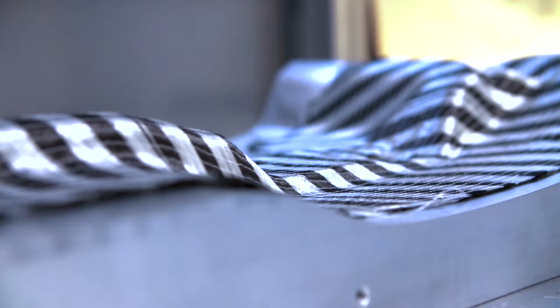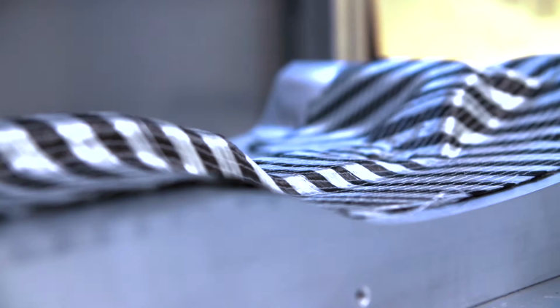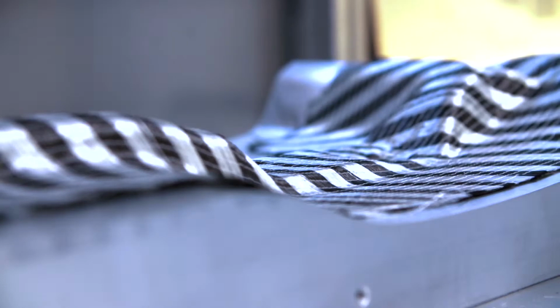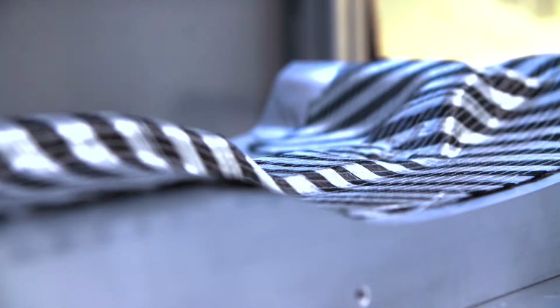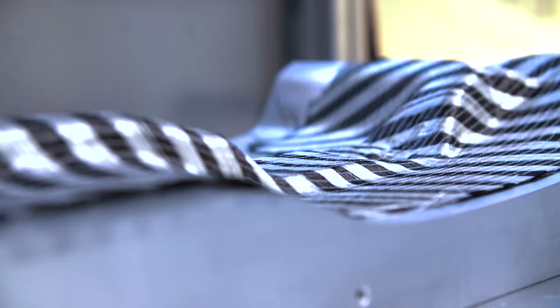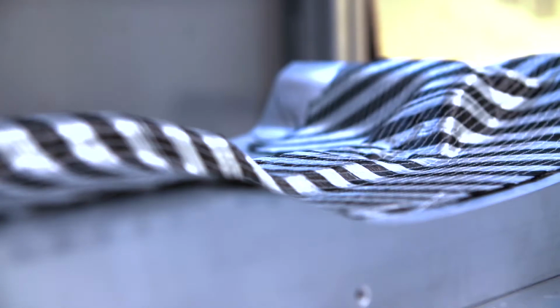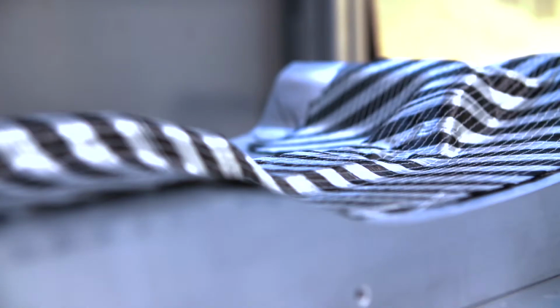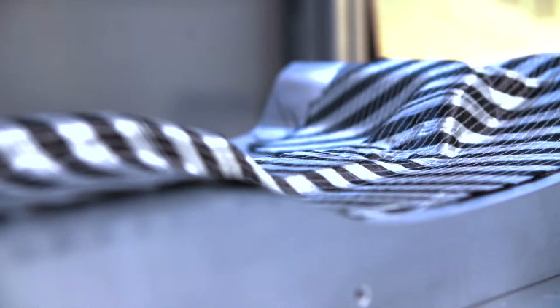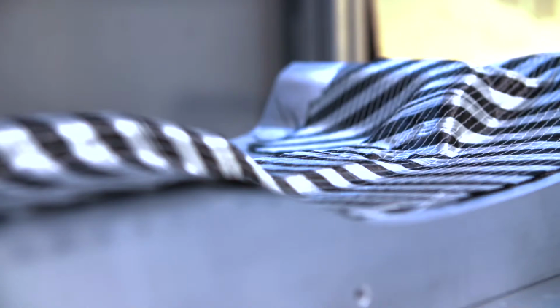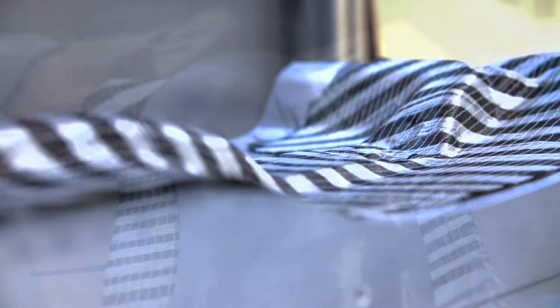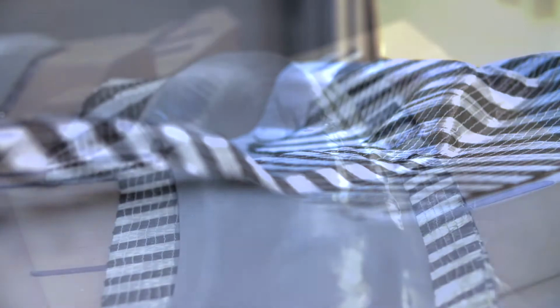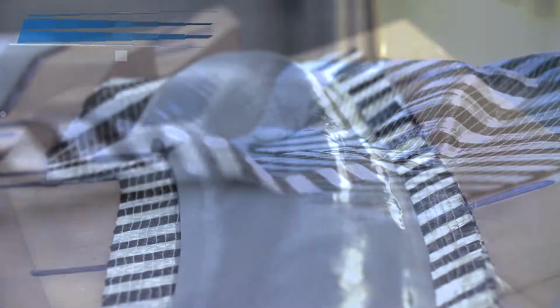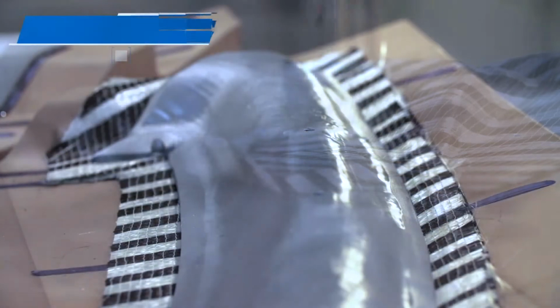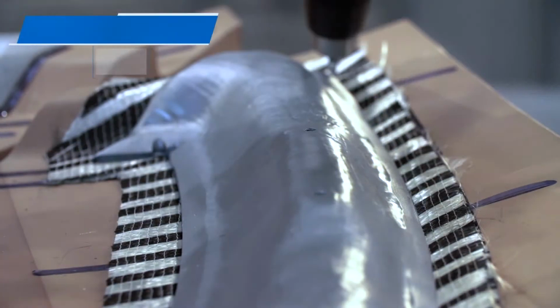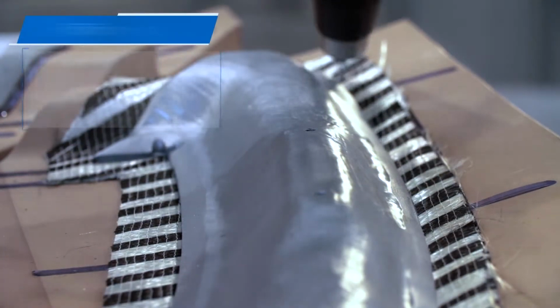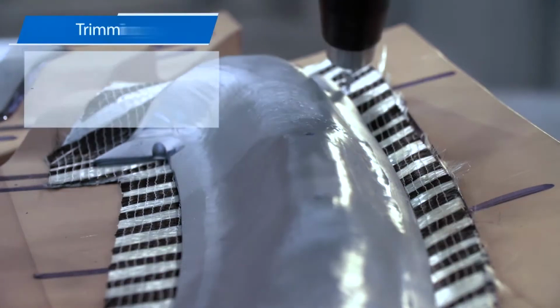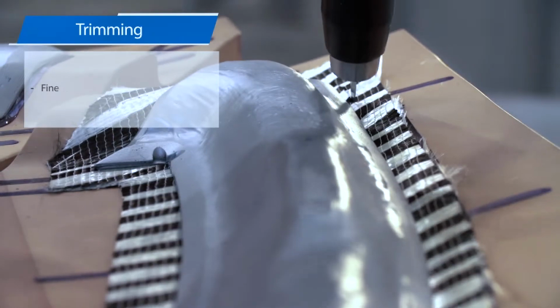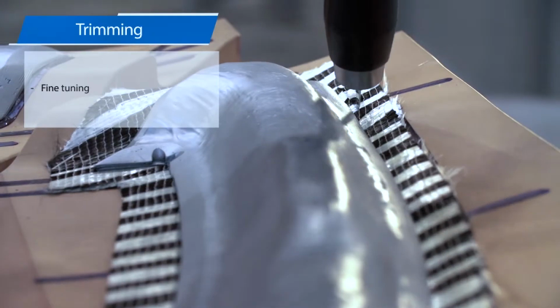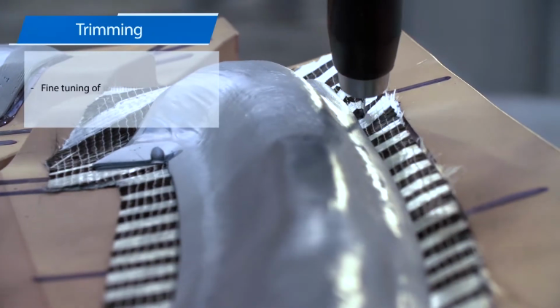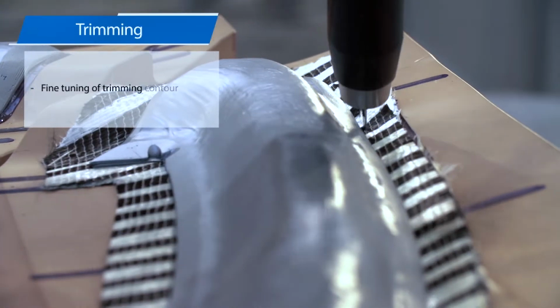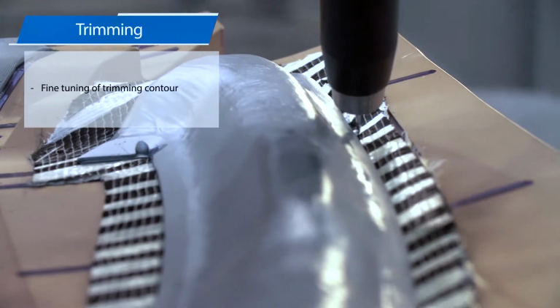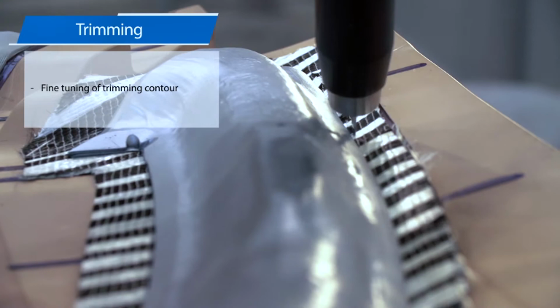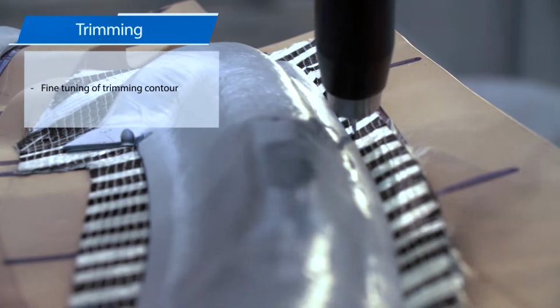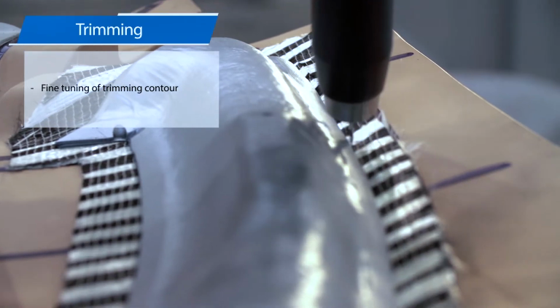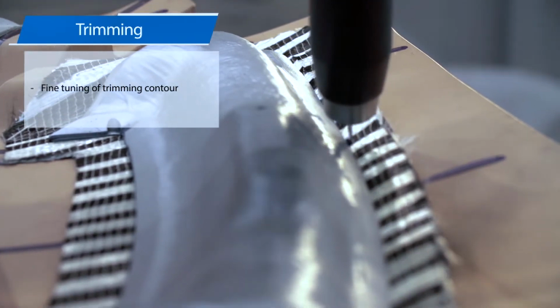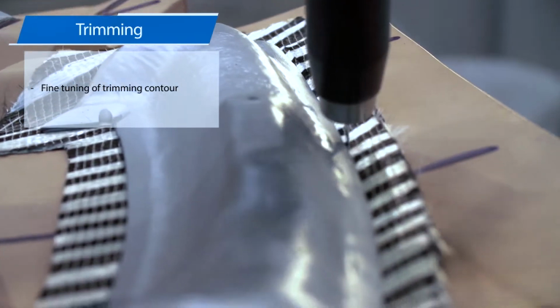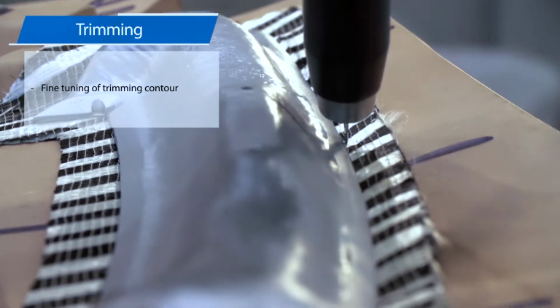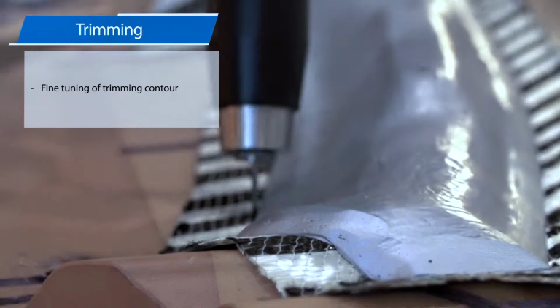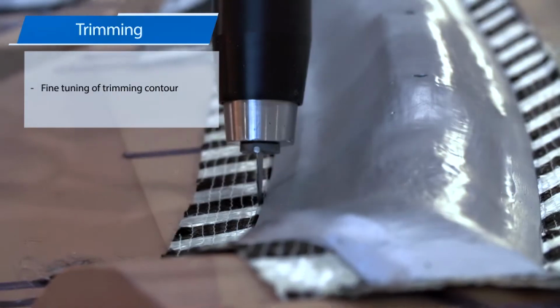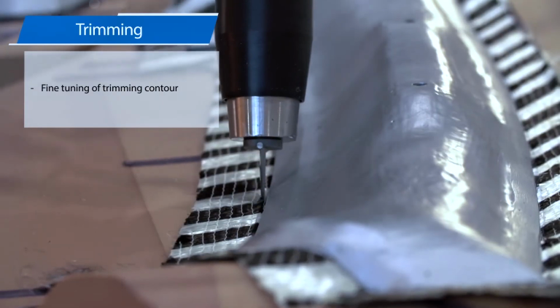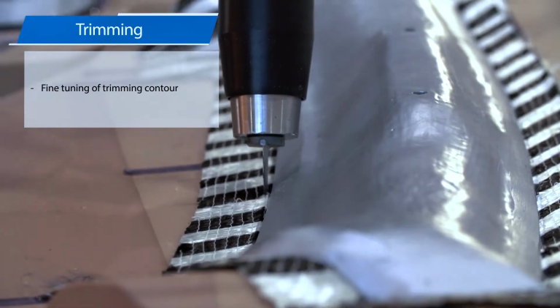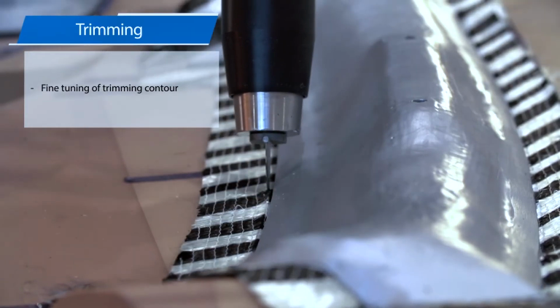A downstream trimming process with a robotic ultrasonic knife makes fine-tuning of the trimming contour possible.